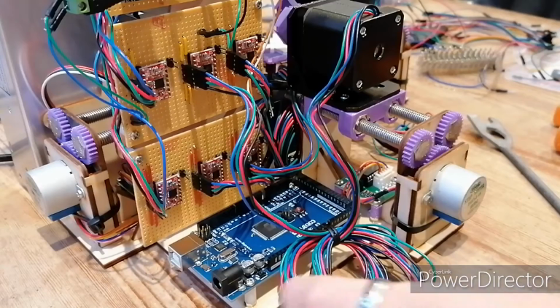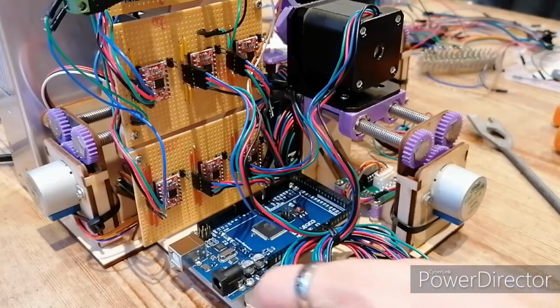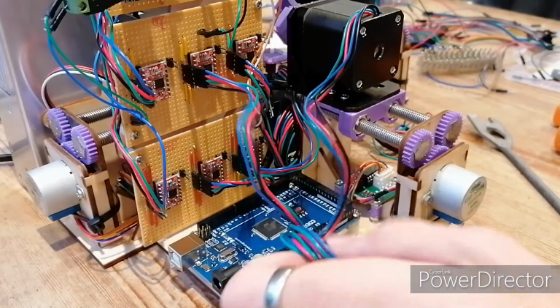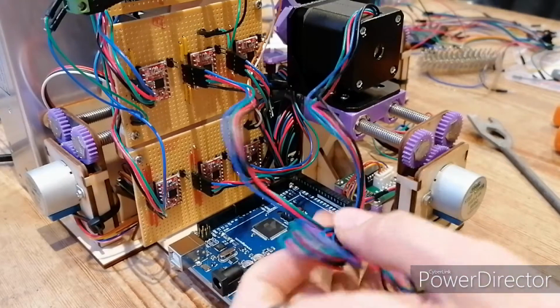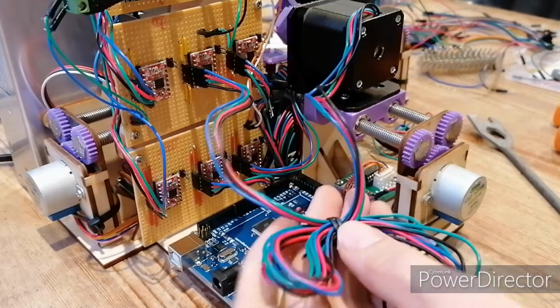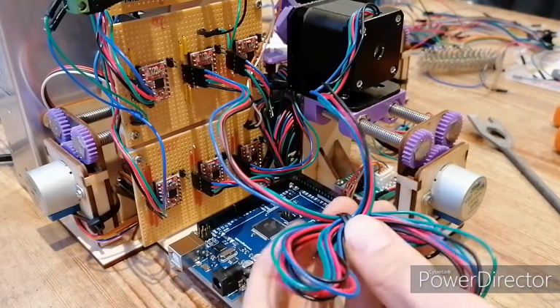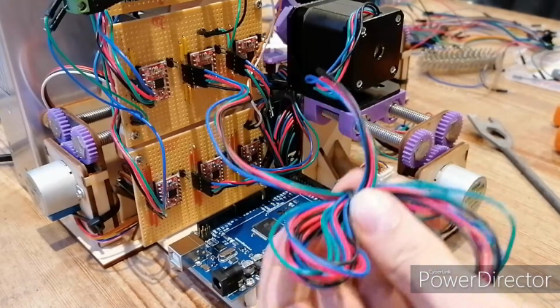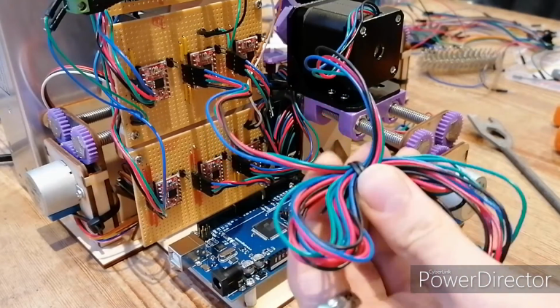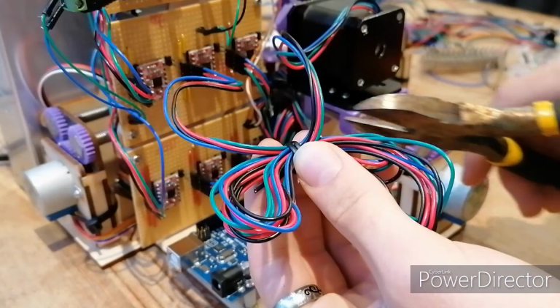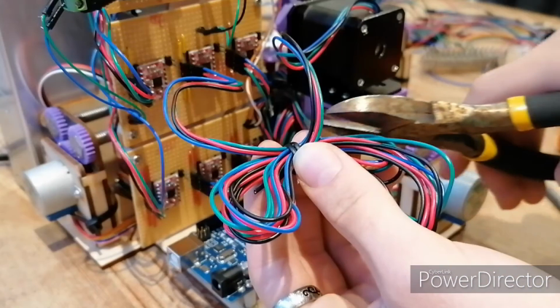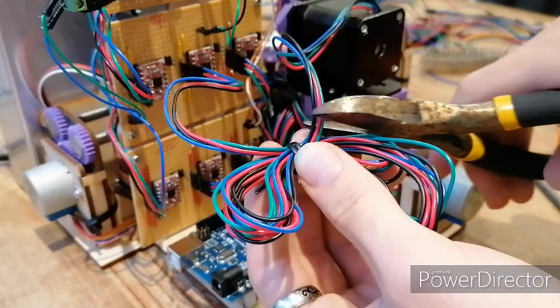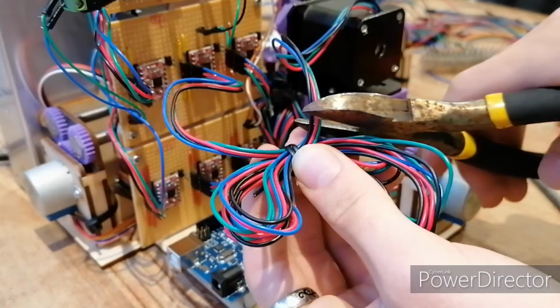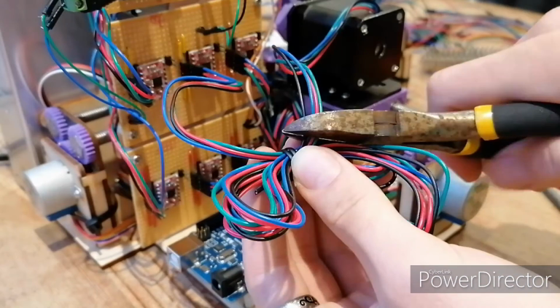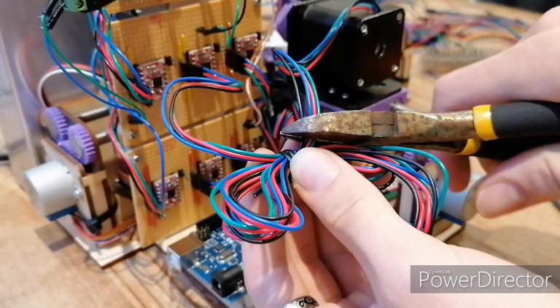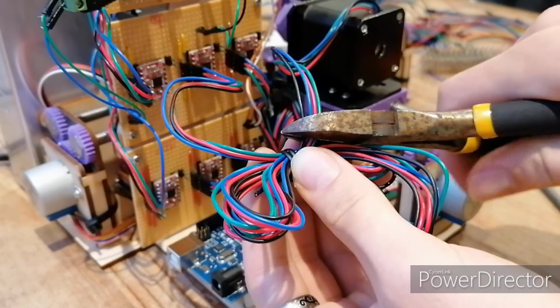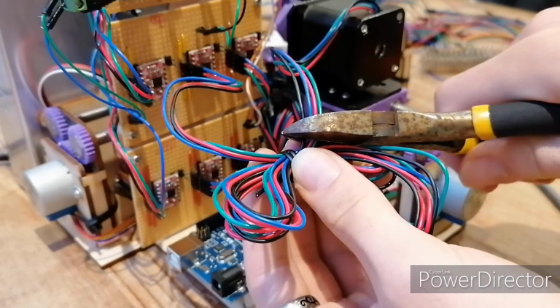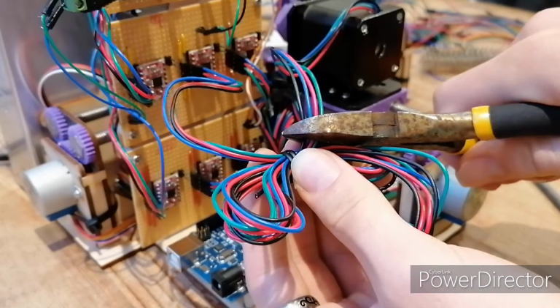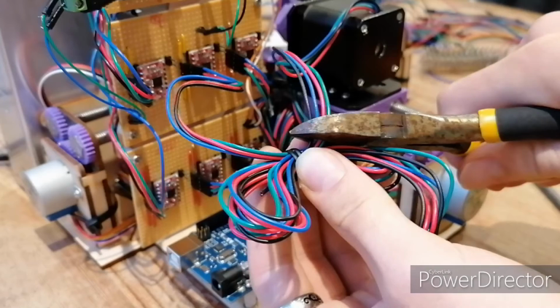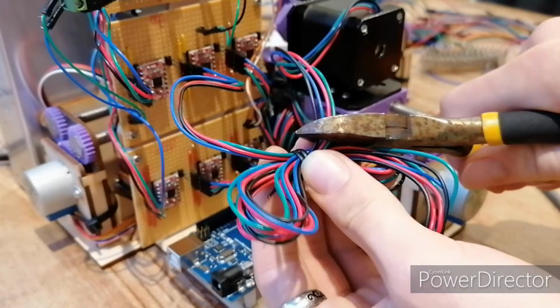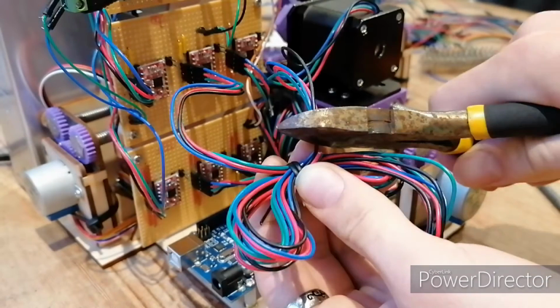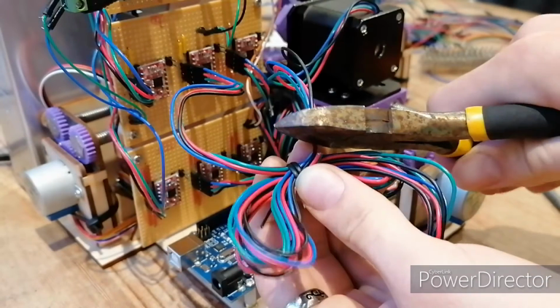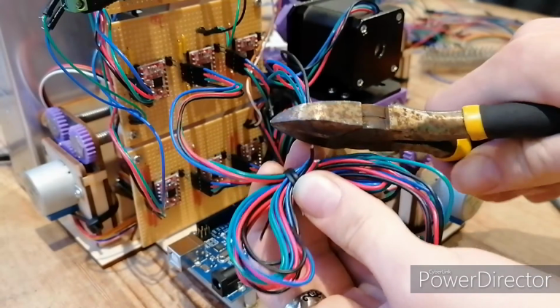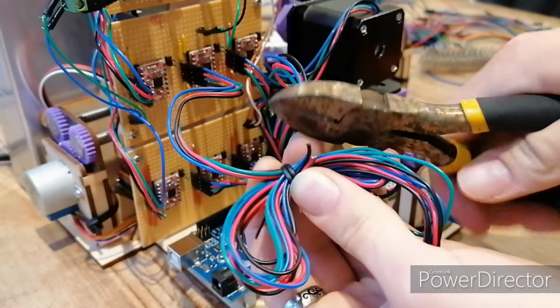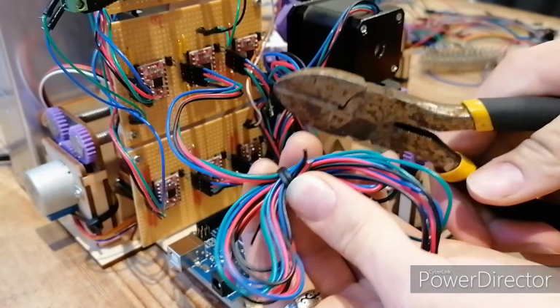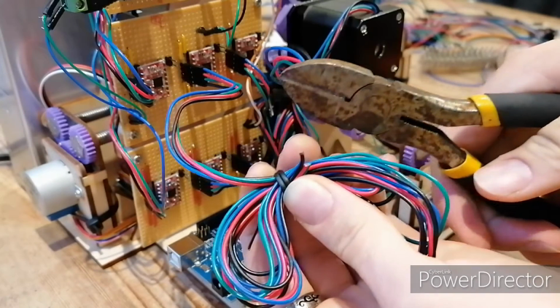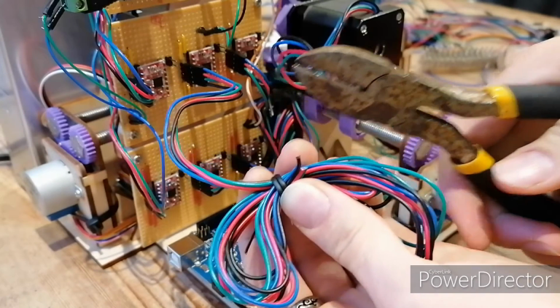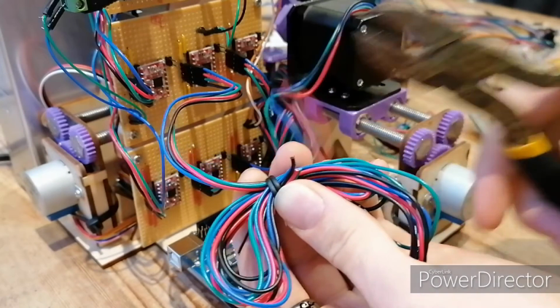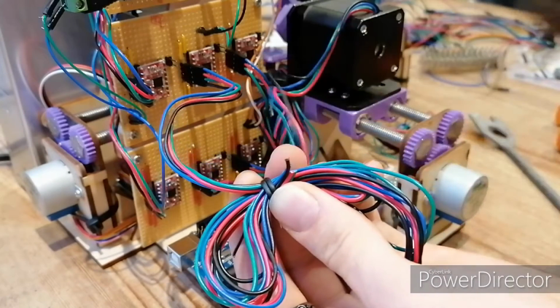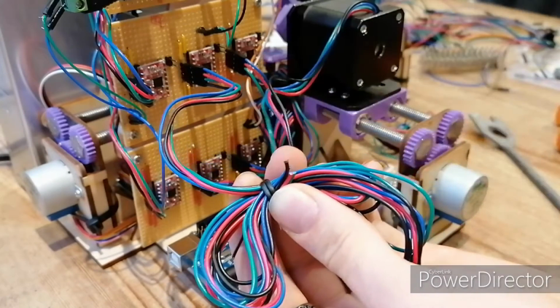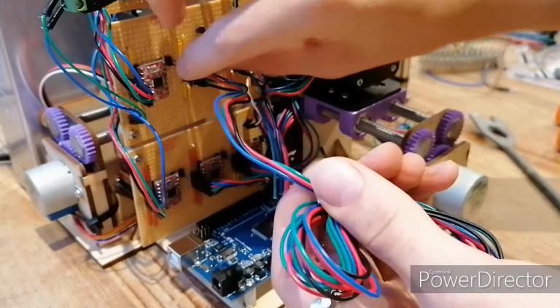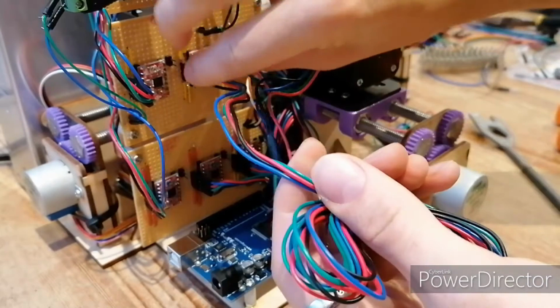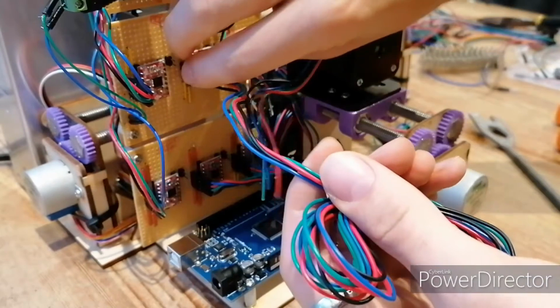The motors had really long cables that I trimmed down by cutting and crimping the ends with female jumper attachments.